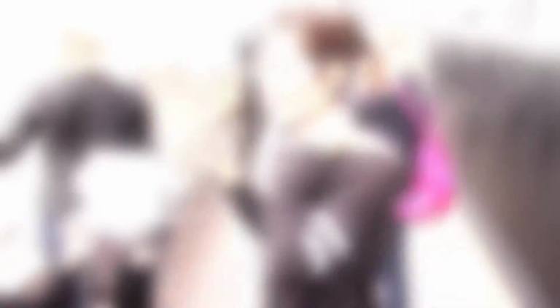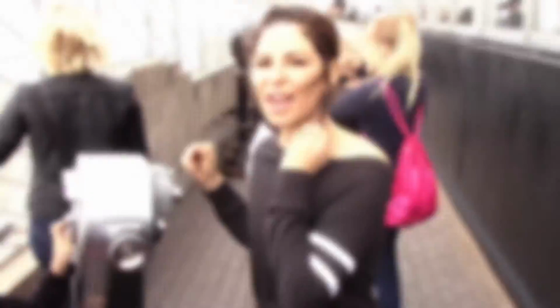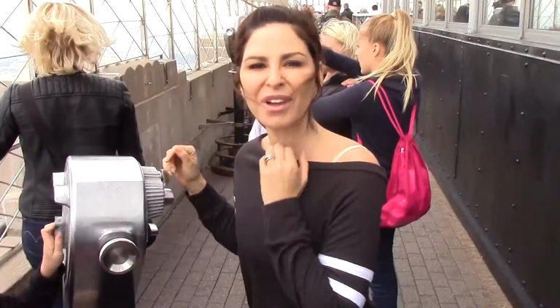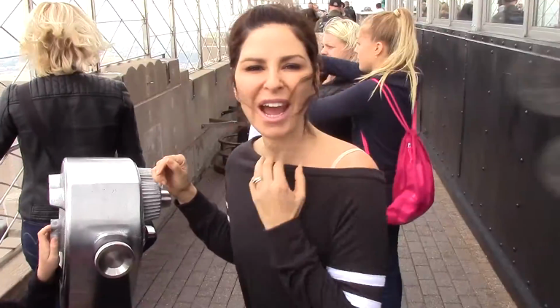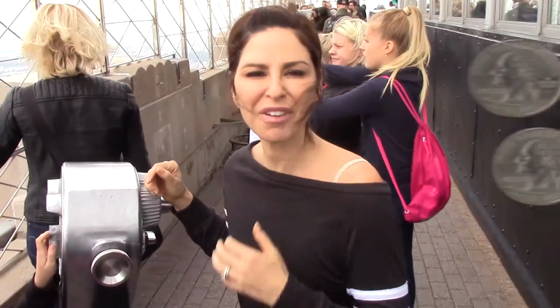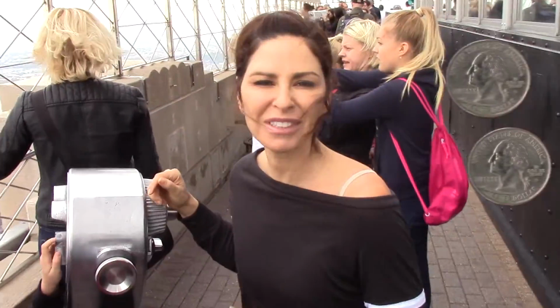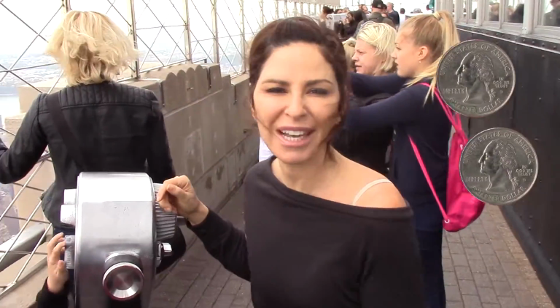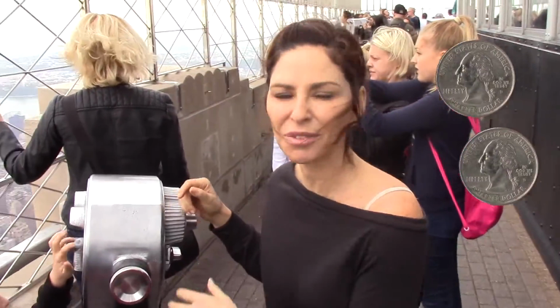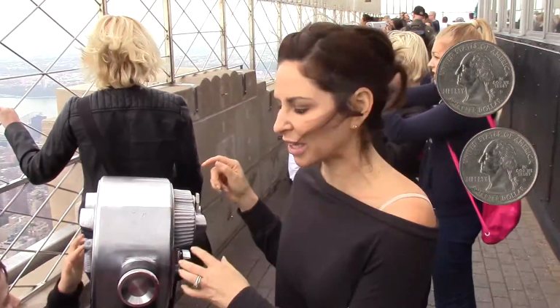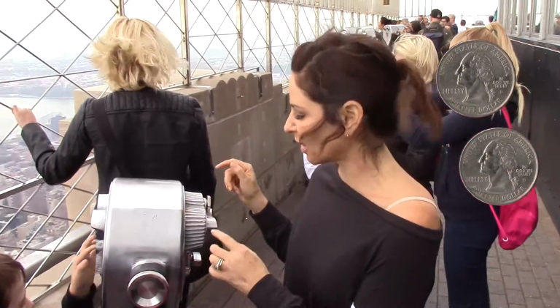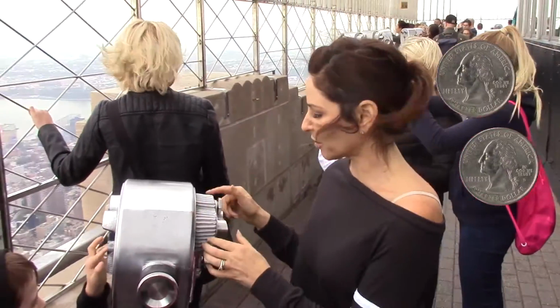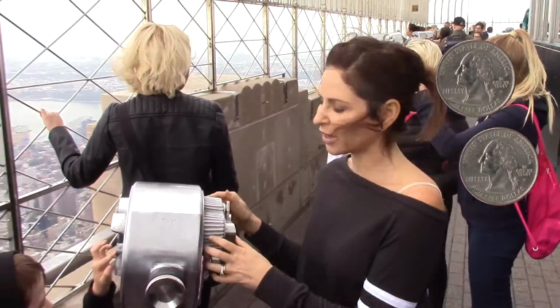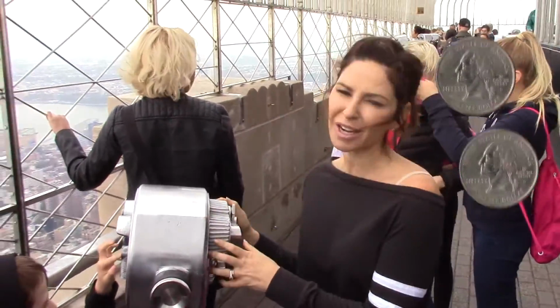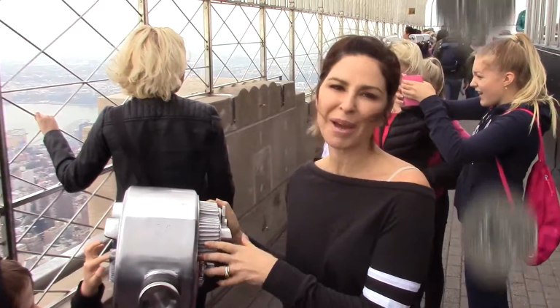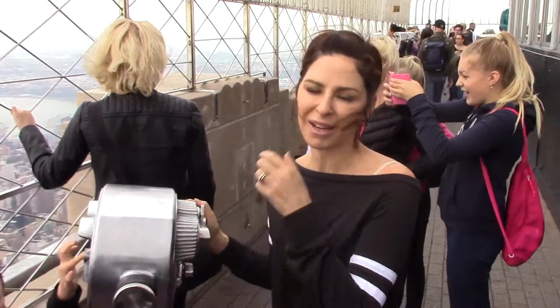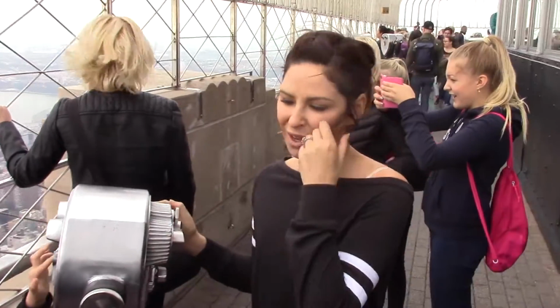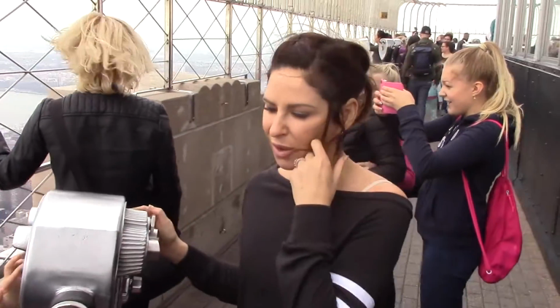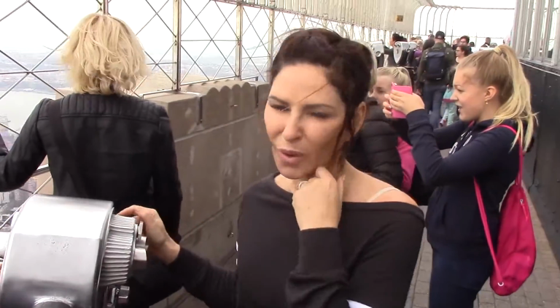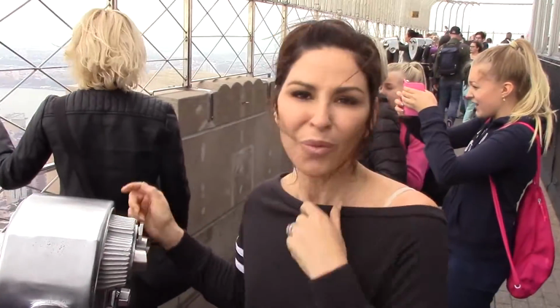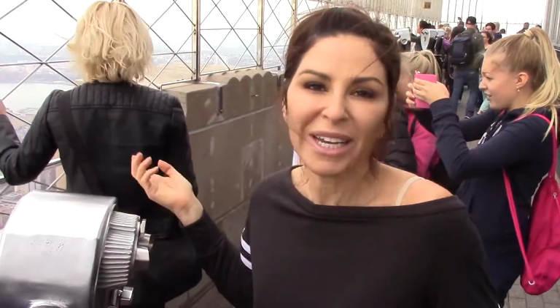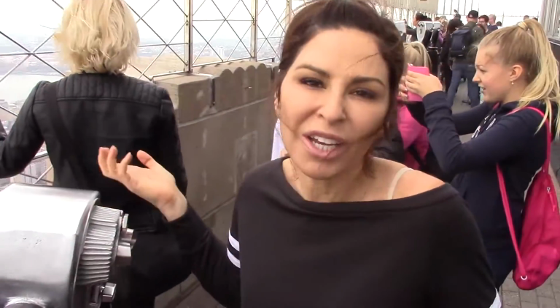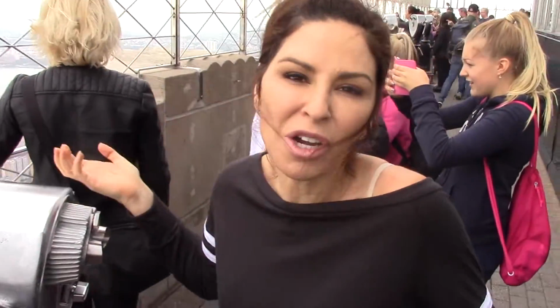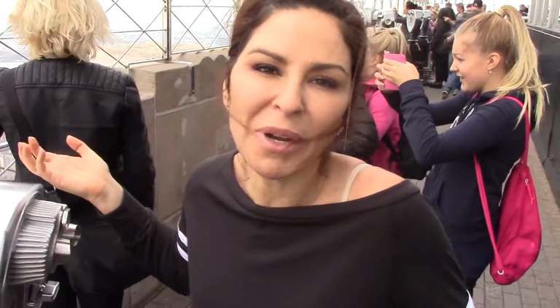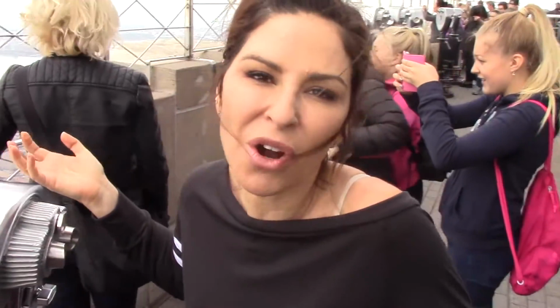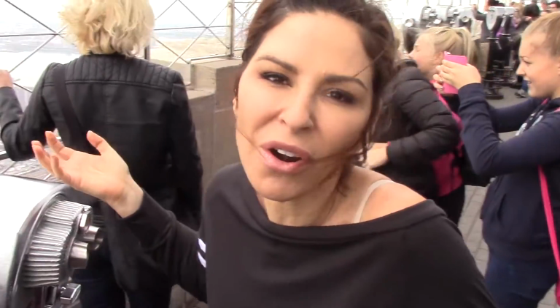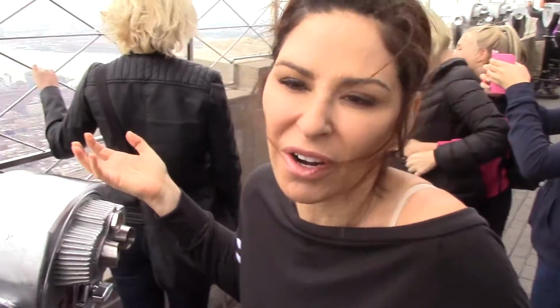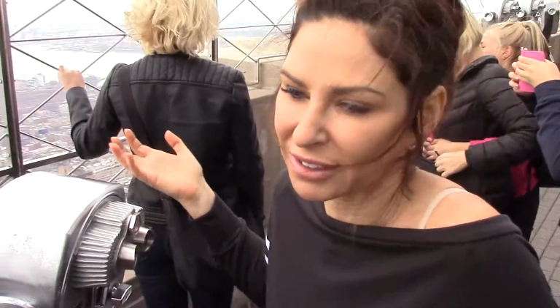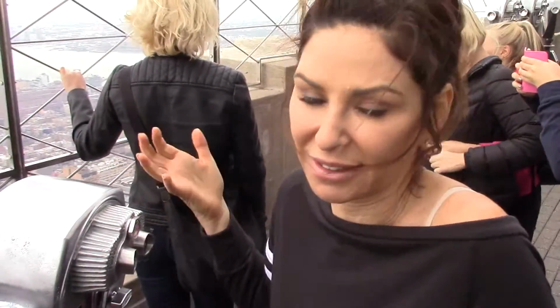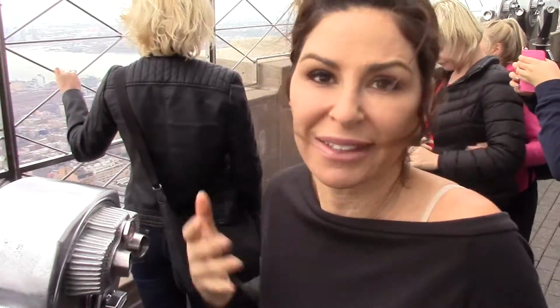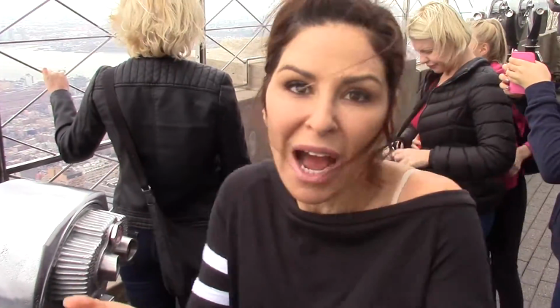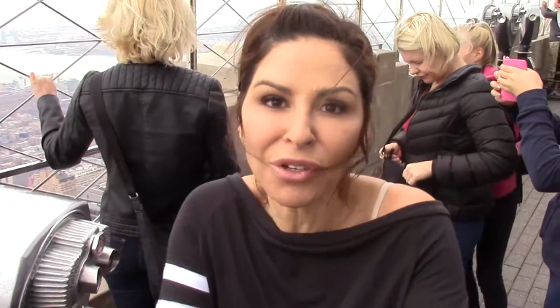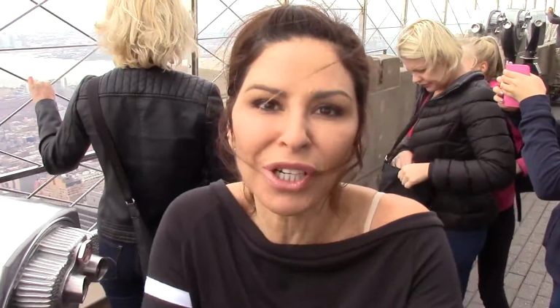If we had 50 cents, we could look through the binoculars here, but we didn't think to bring quarters — and now you do.